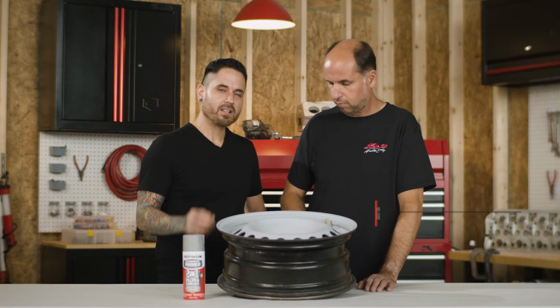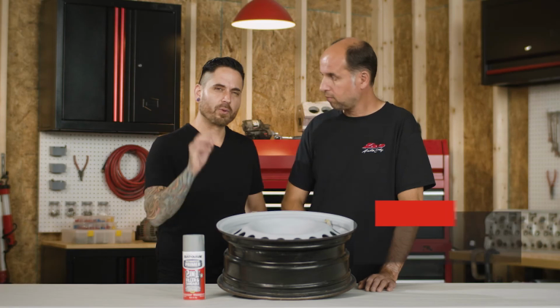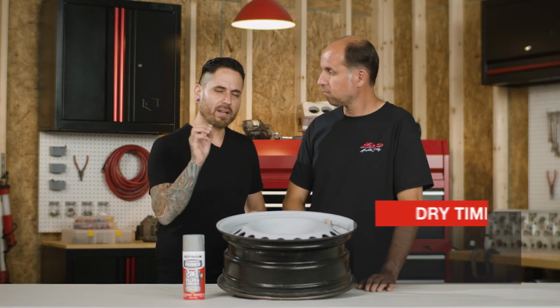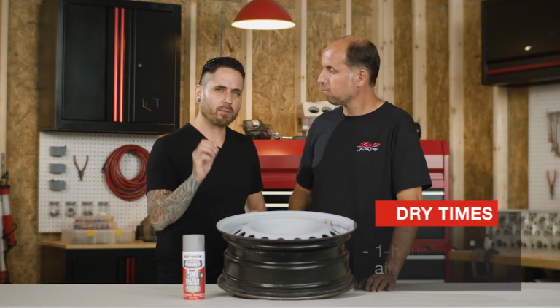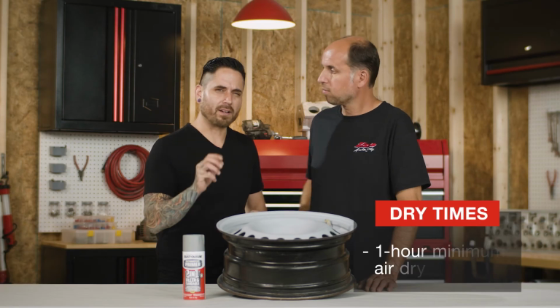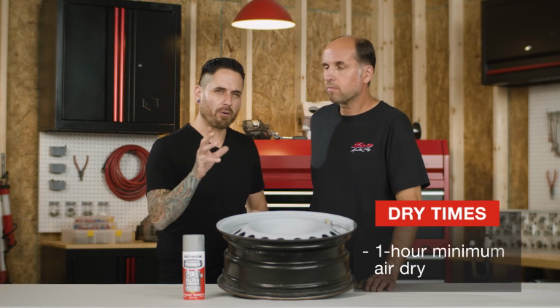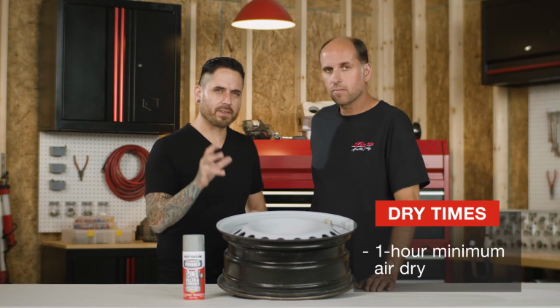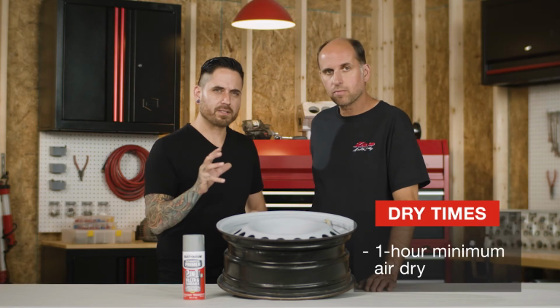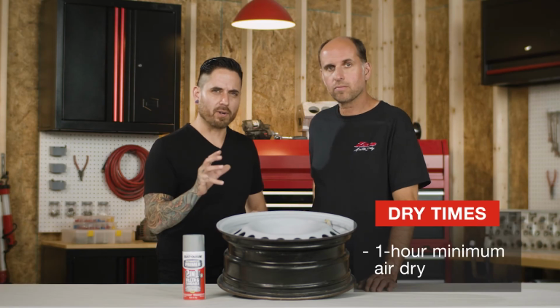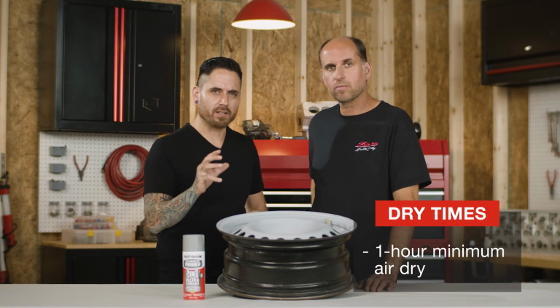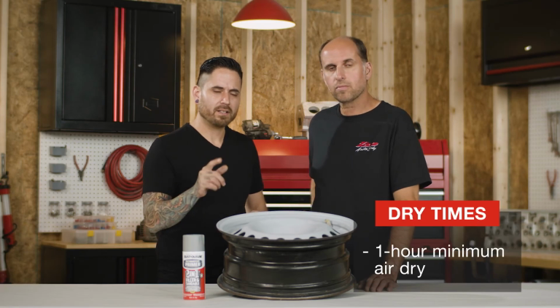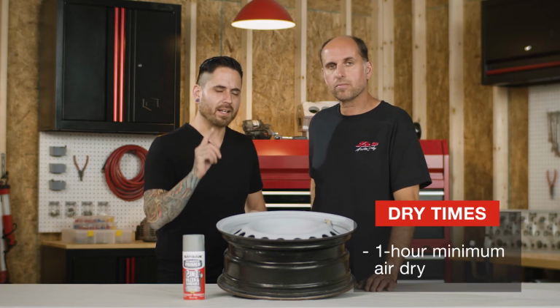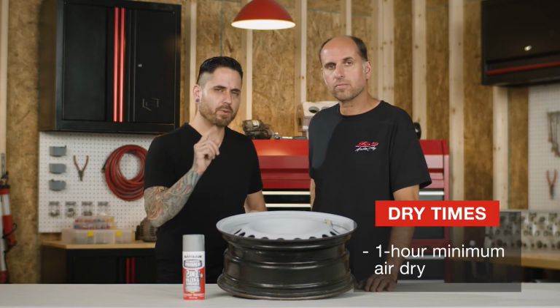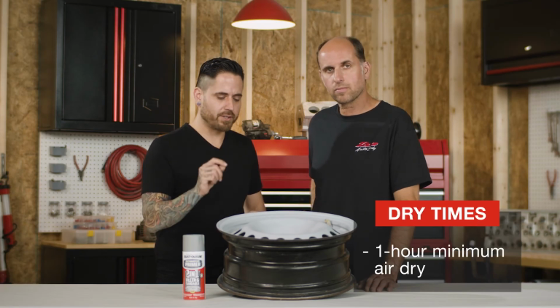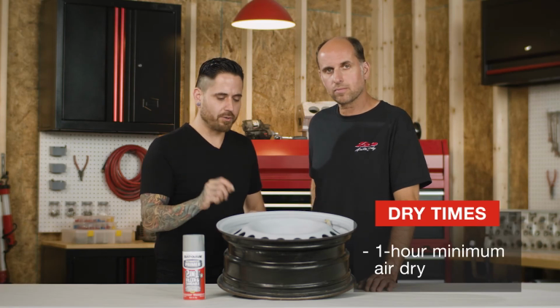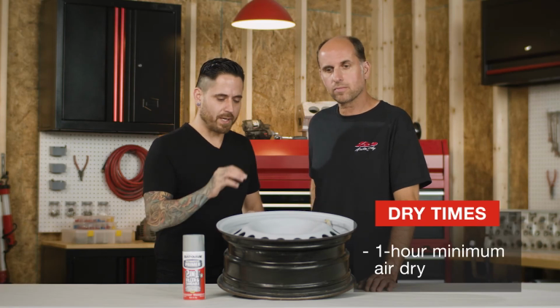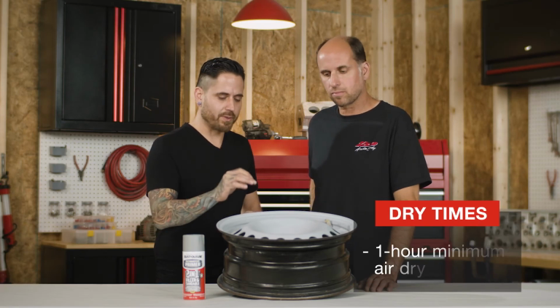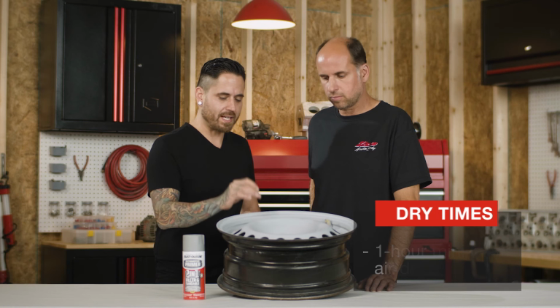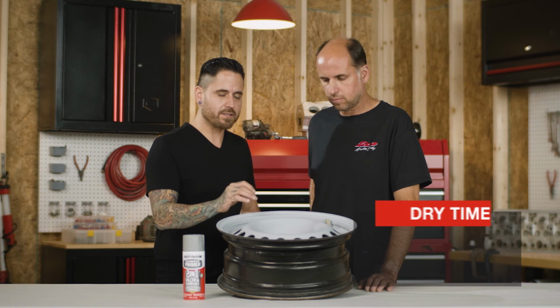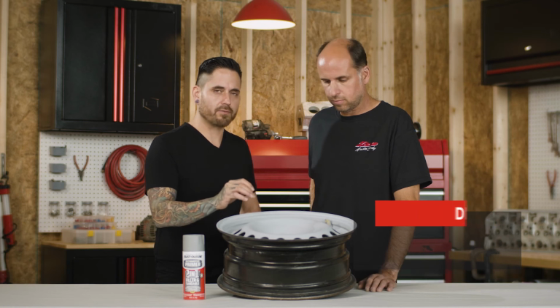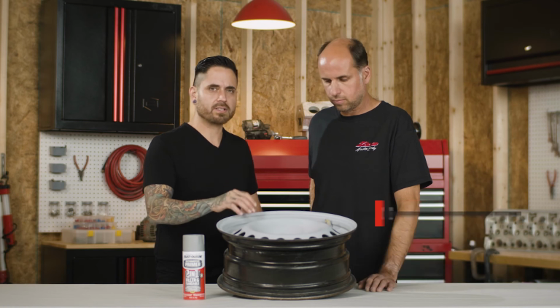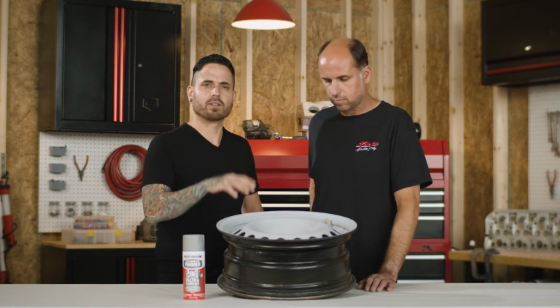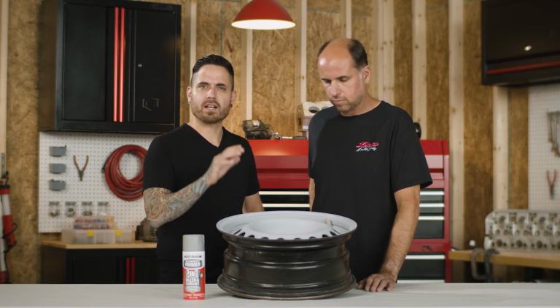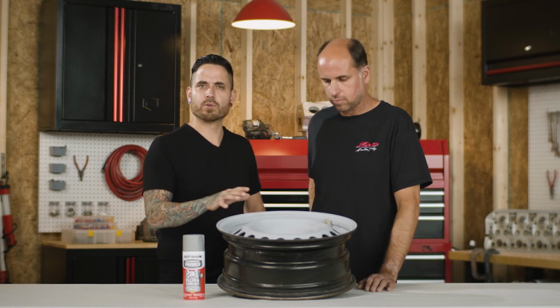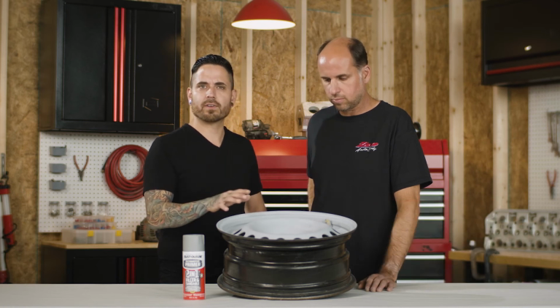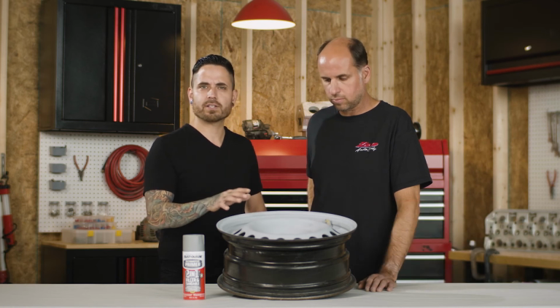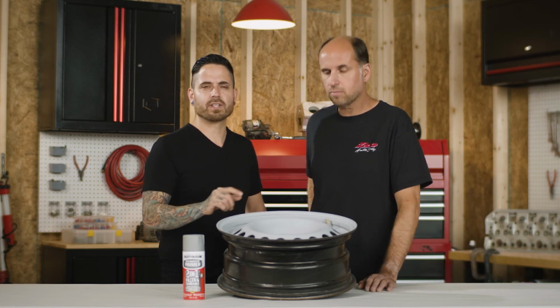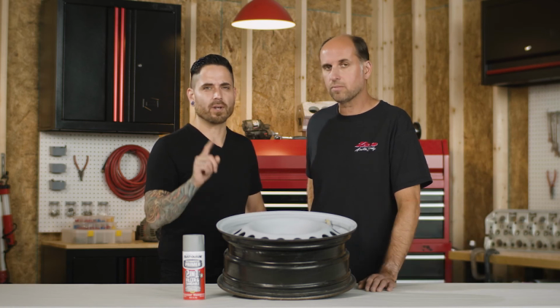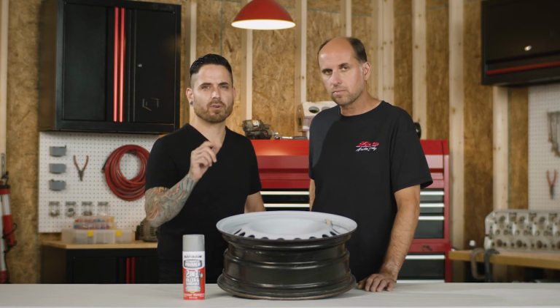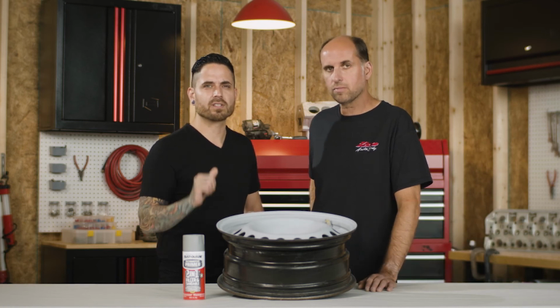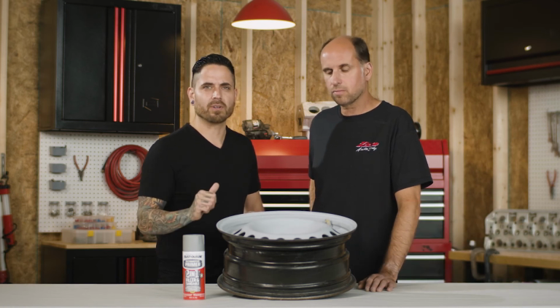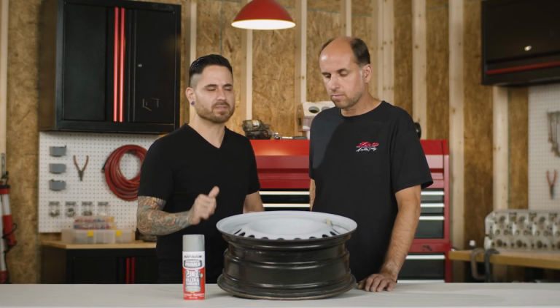We waited about an hour for this to dry. The next step is to sand the surface to a nice smooth finish to get ready for our top coats.